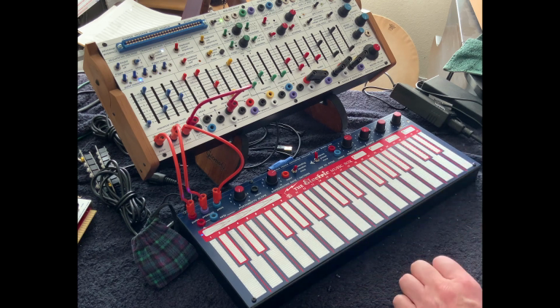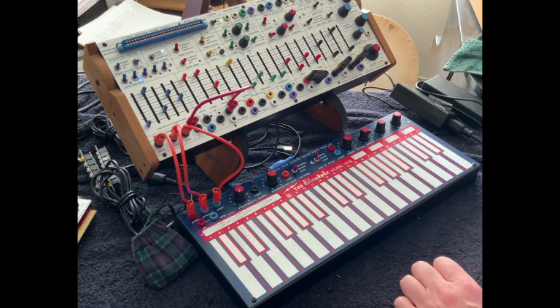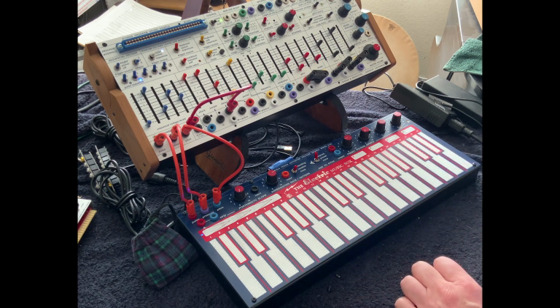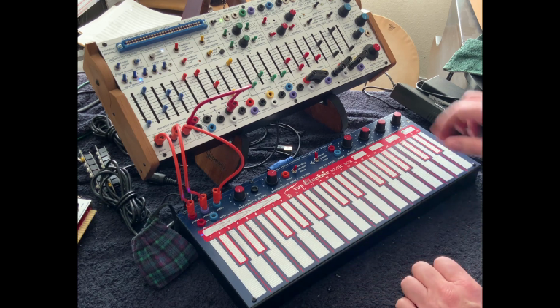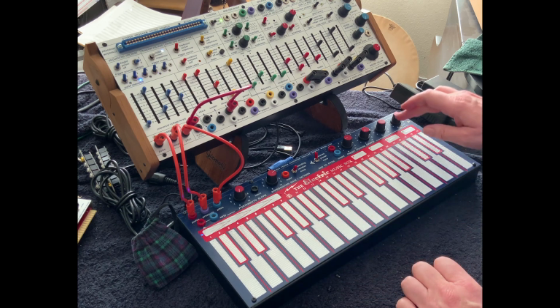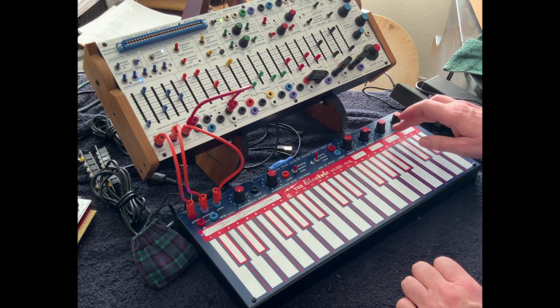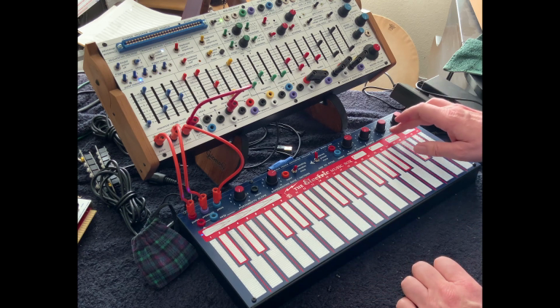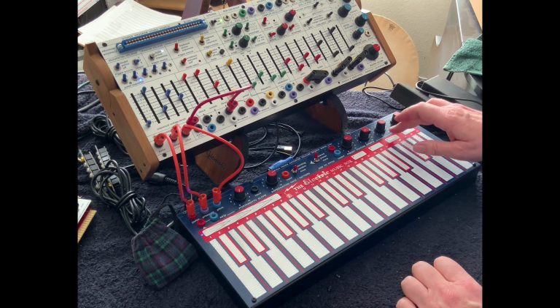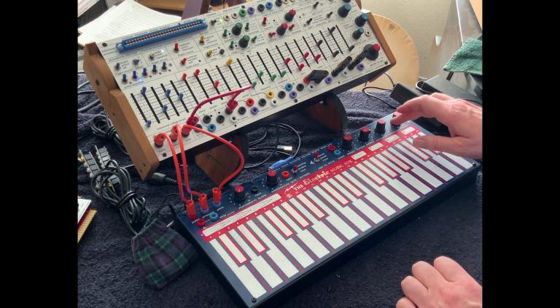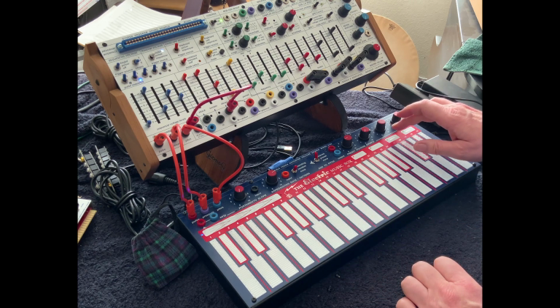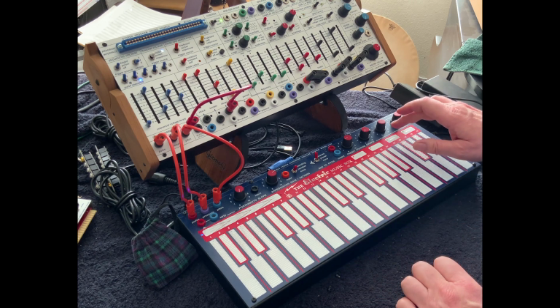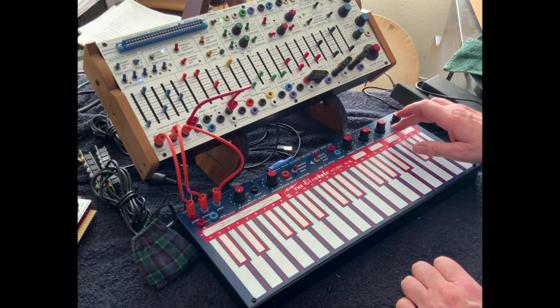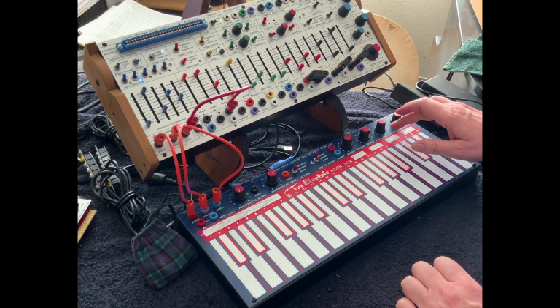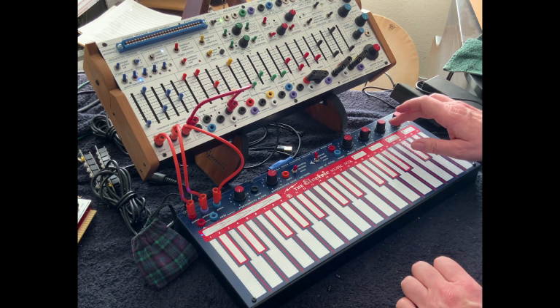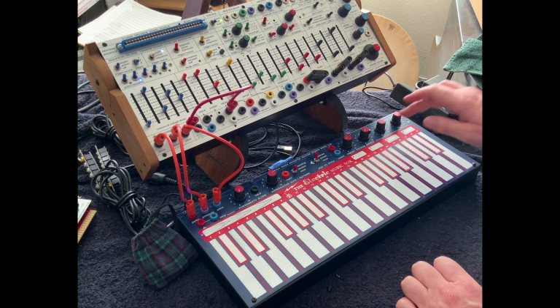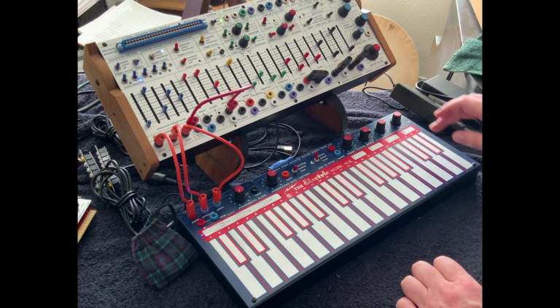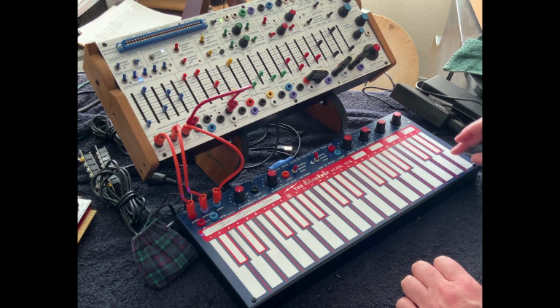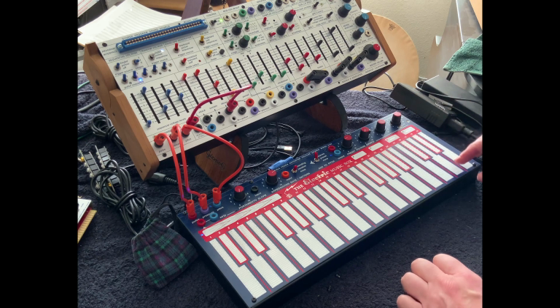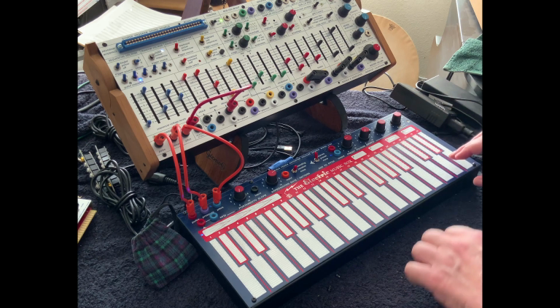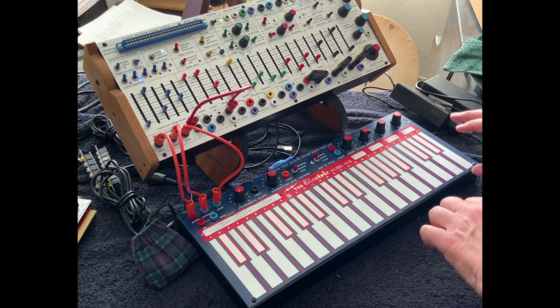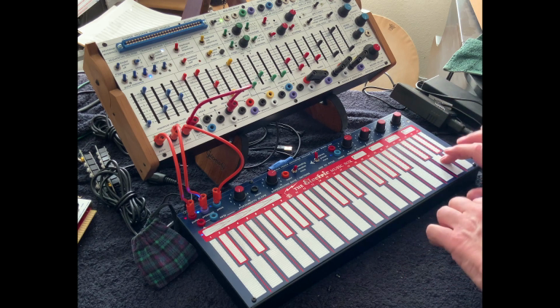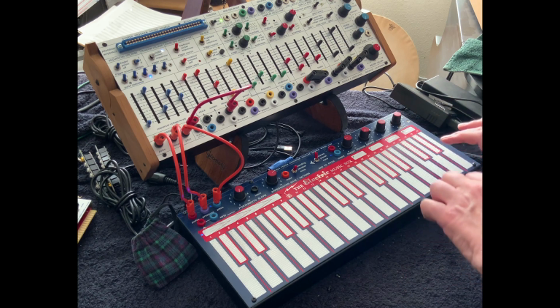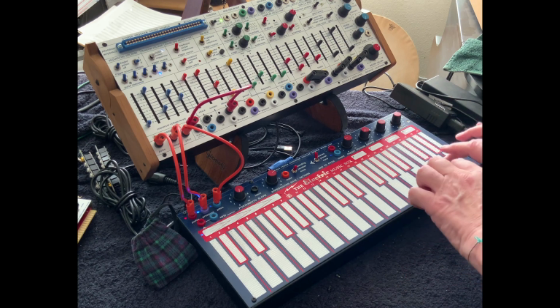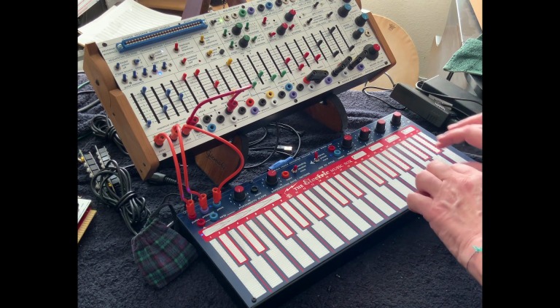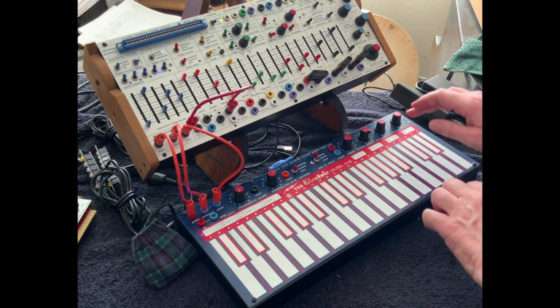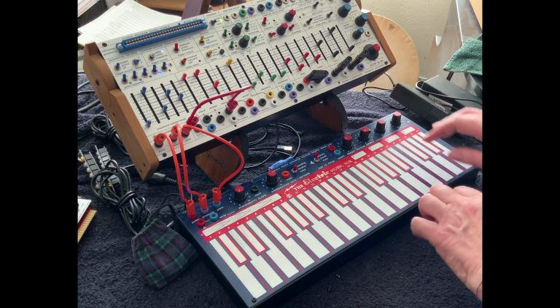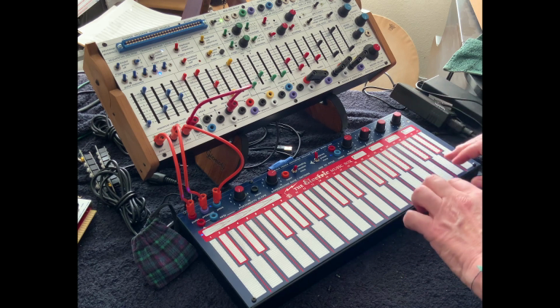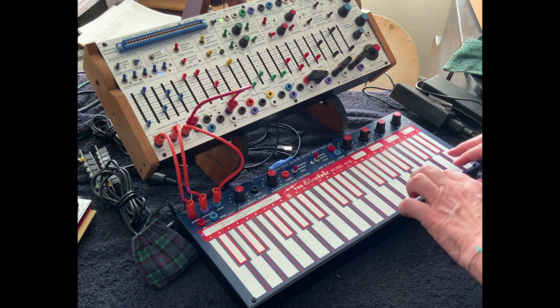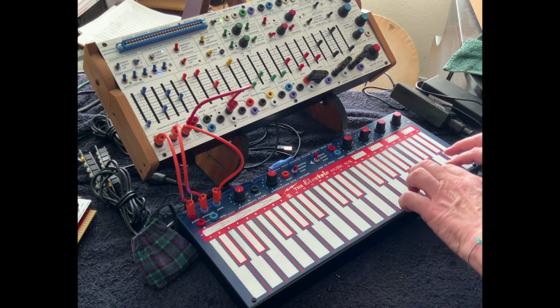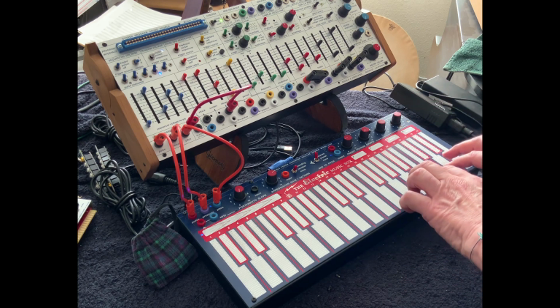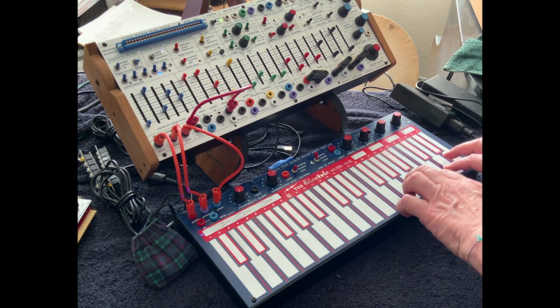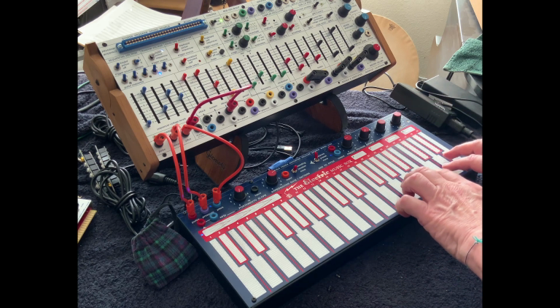And in the higher registers, we get some guitar-y things, right? Or marimba-ish.